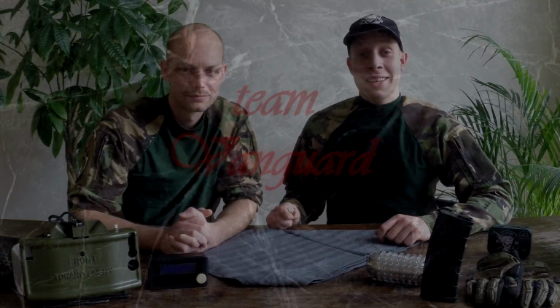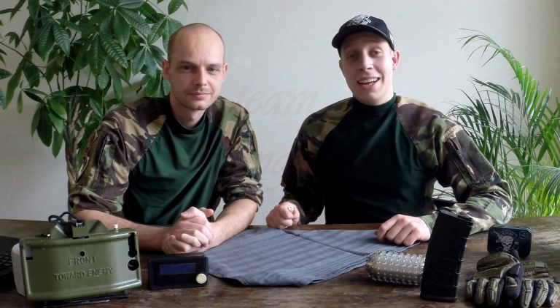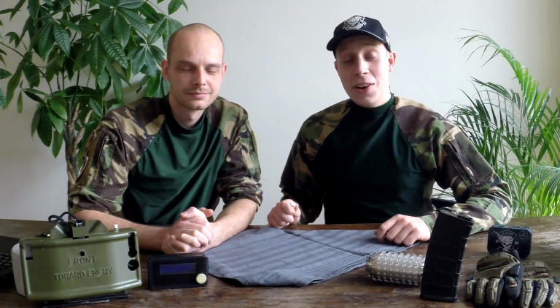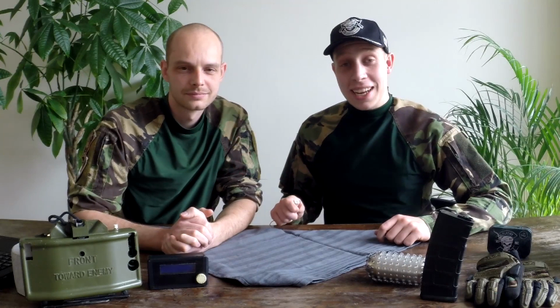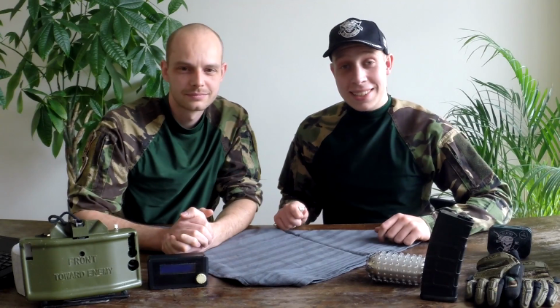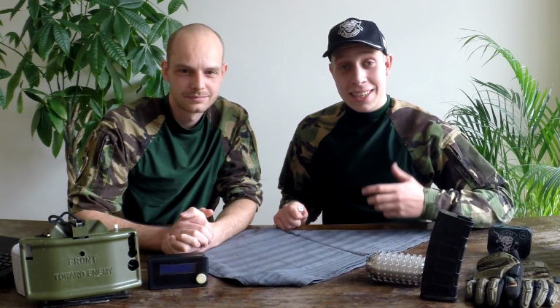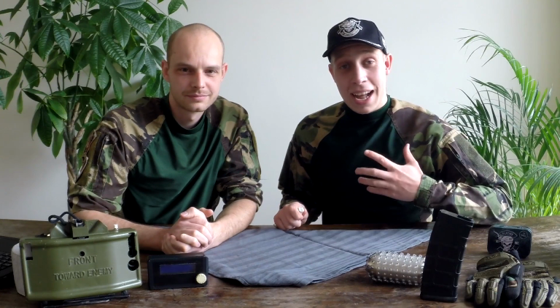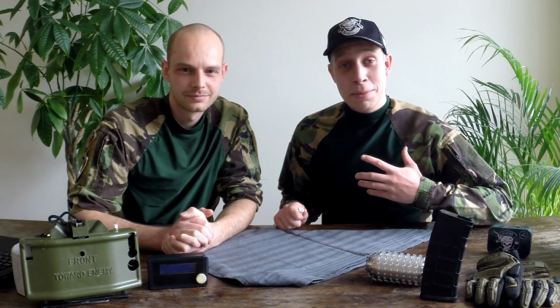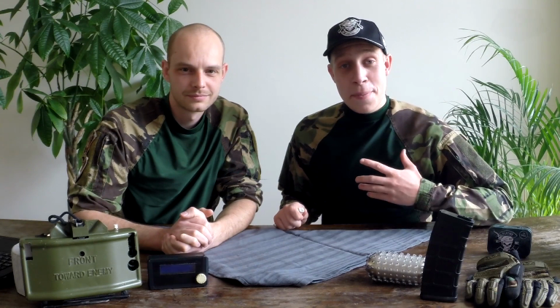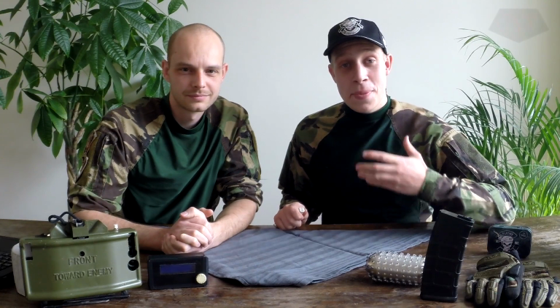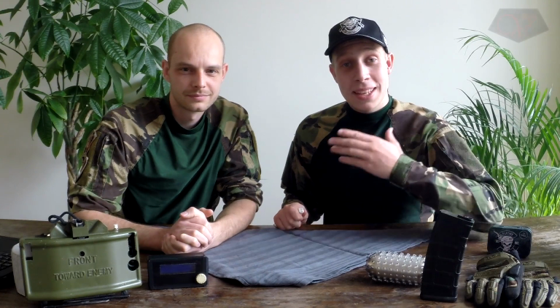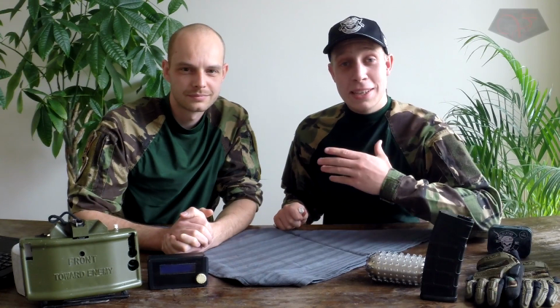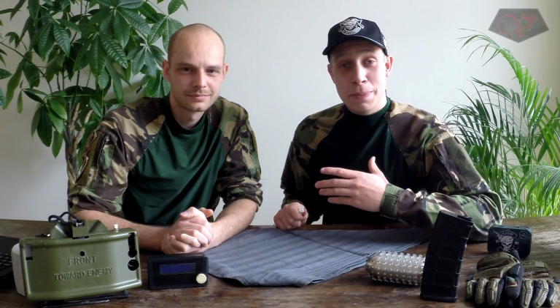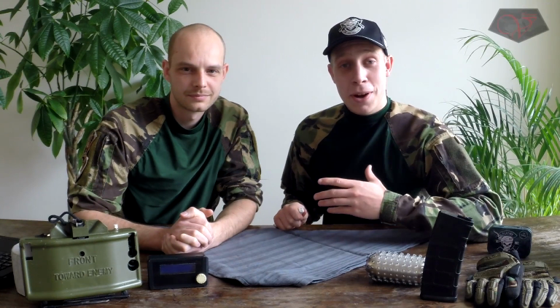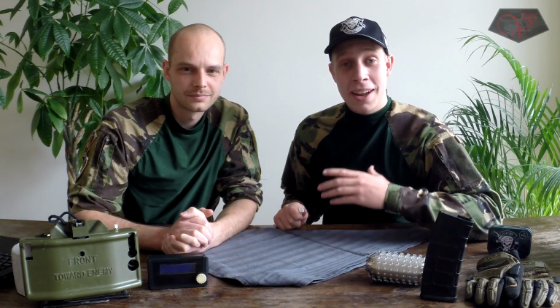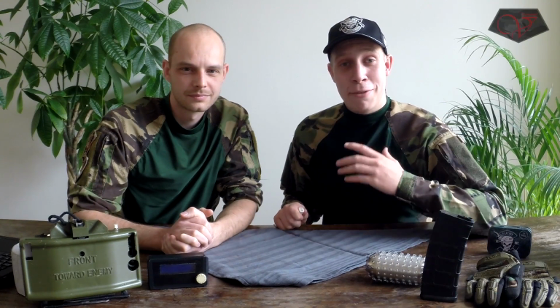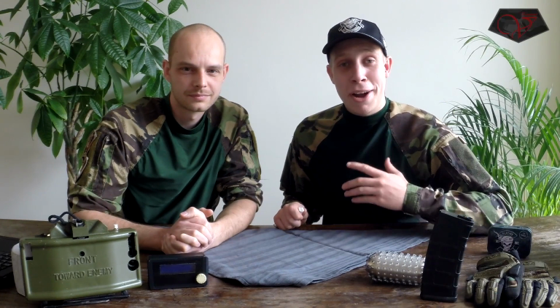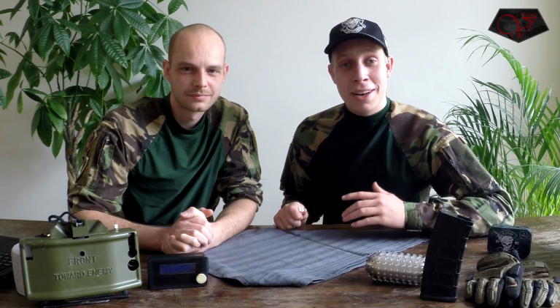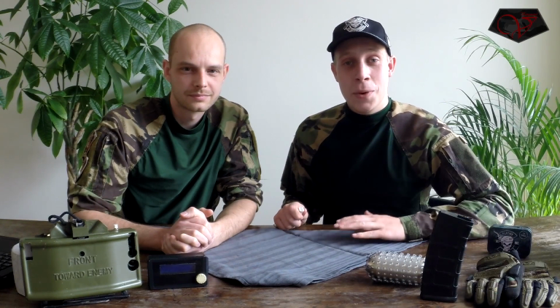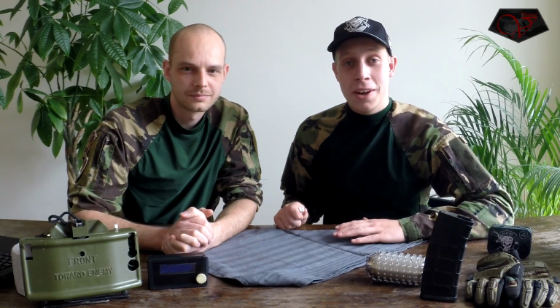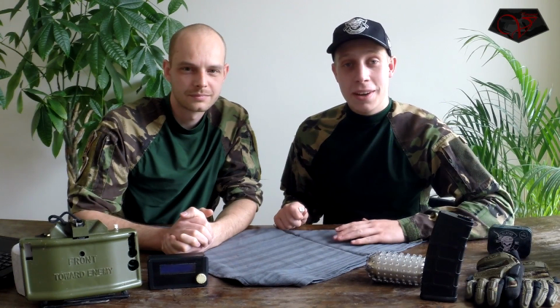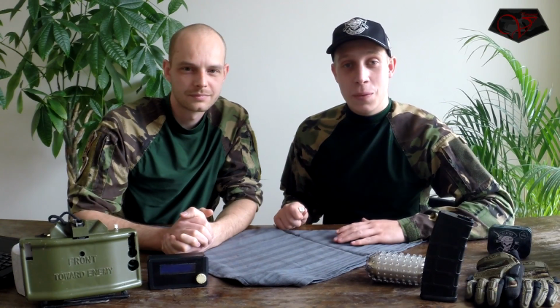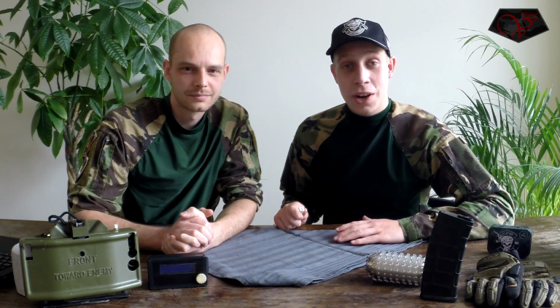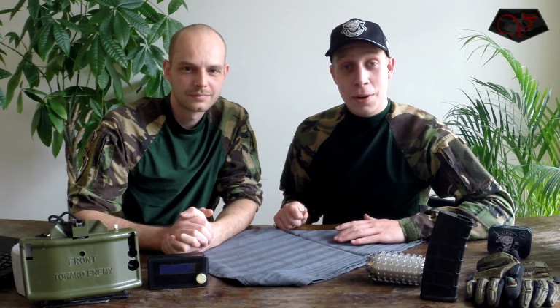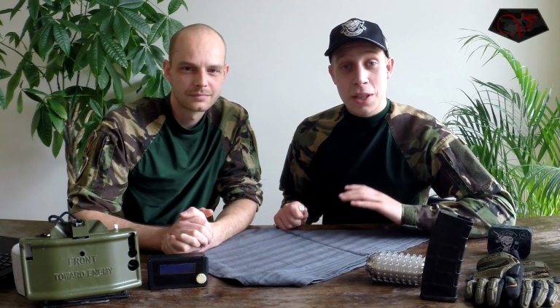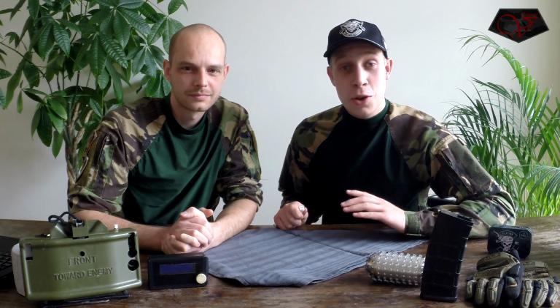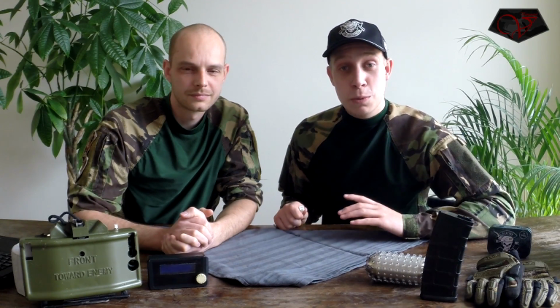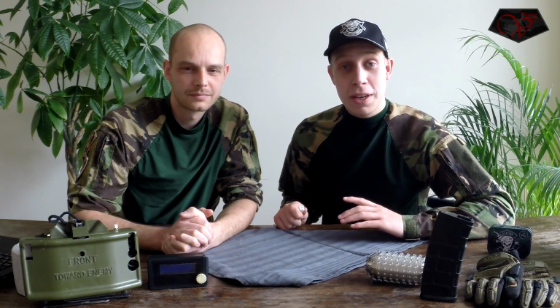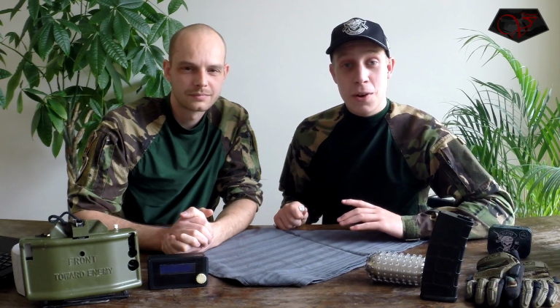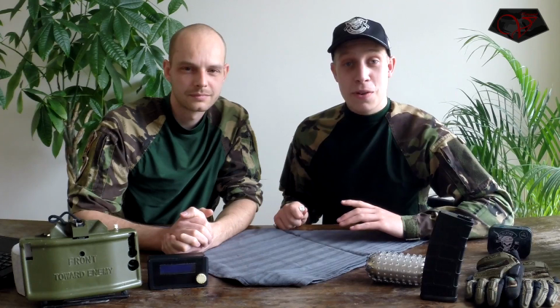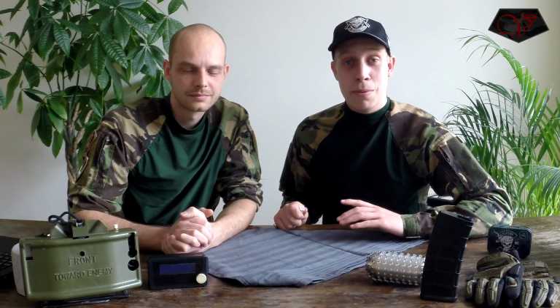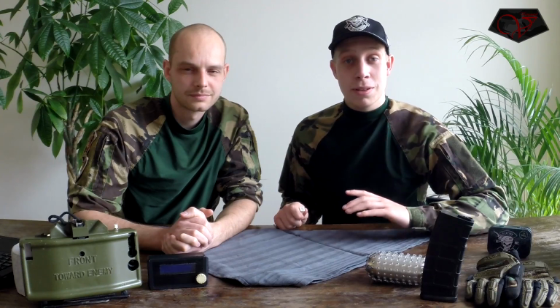Hello guys, I'm Tim, this is Mark, and we are here with a new speed loader we have built.